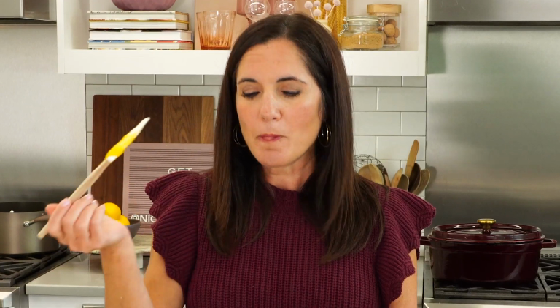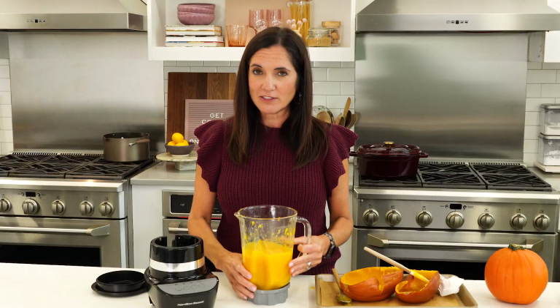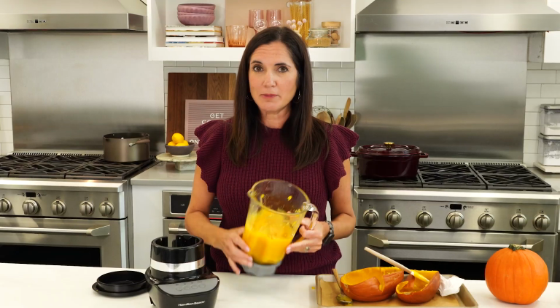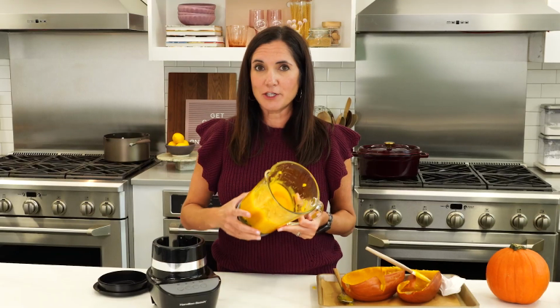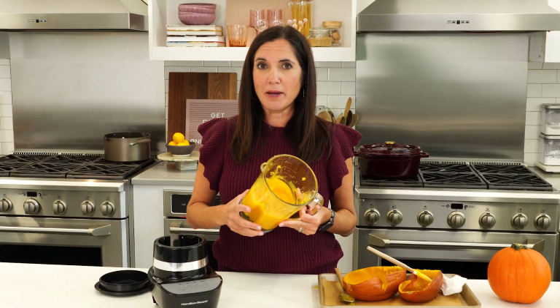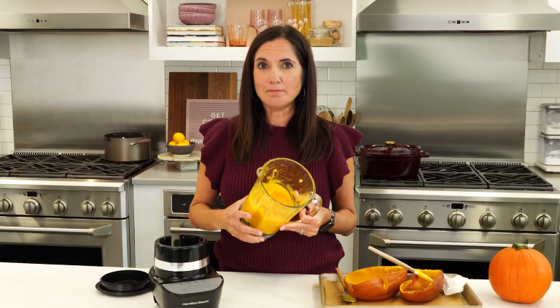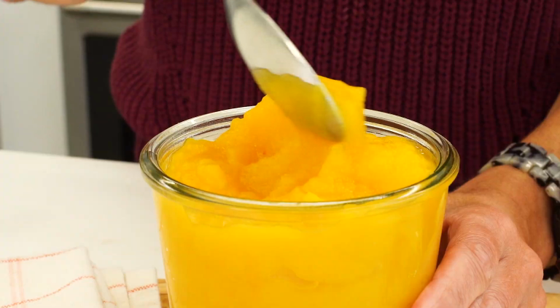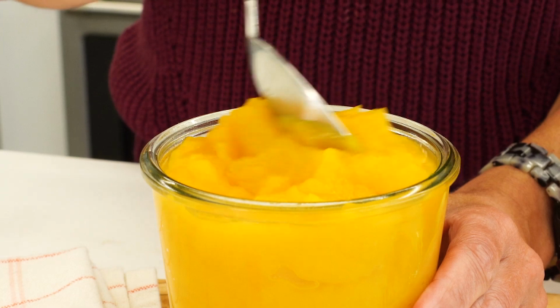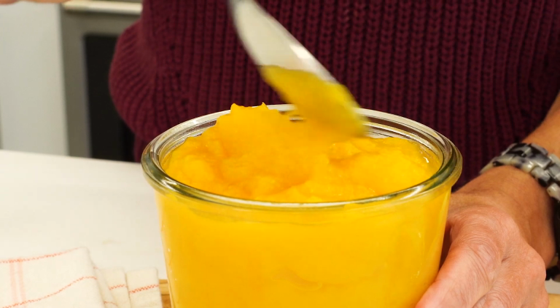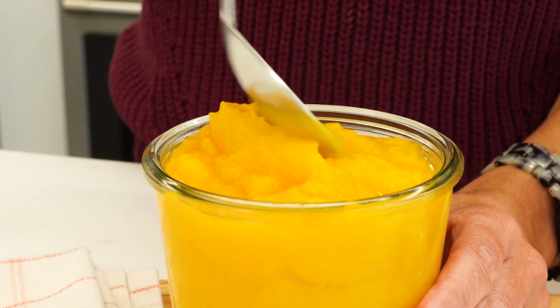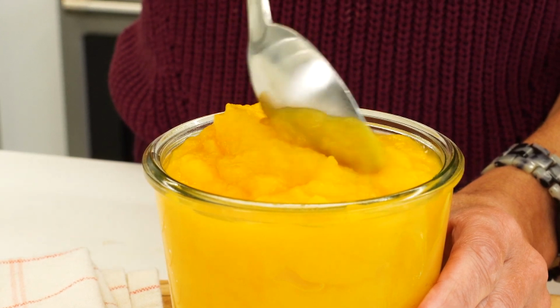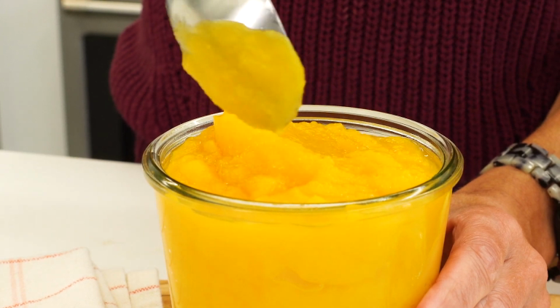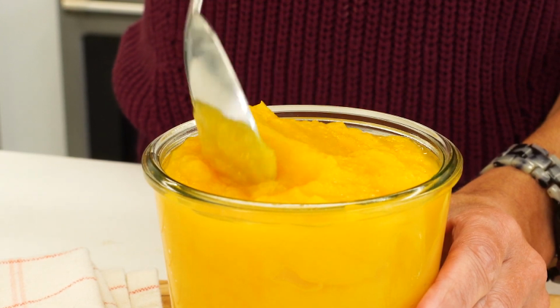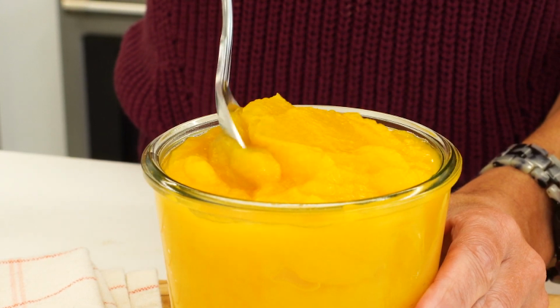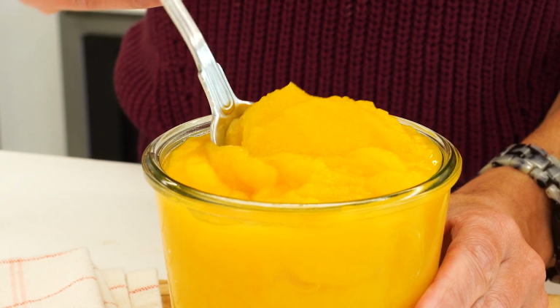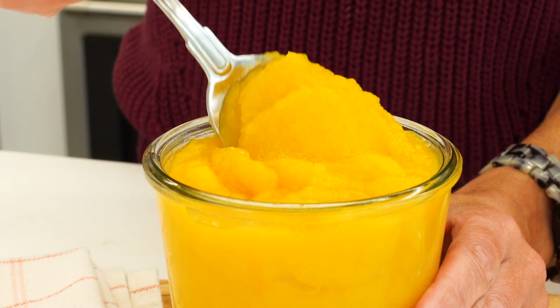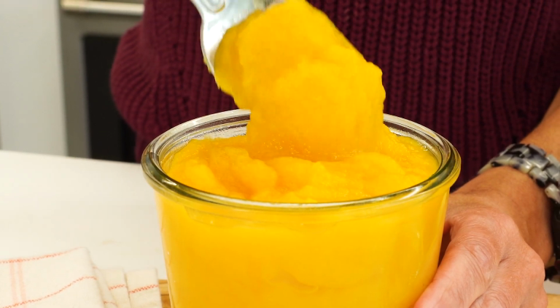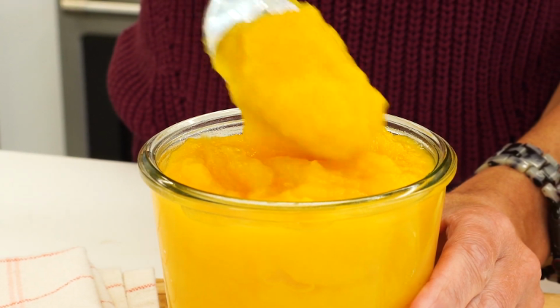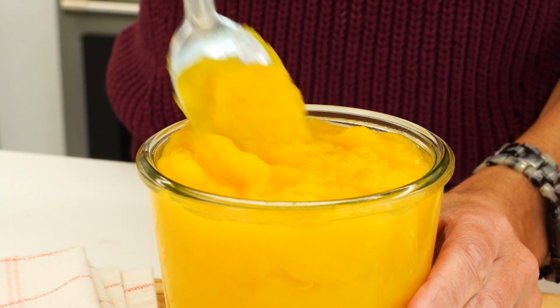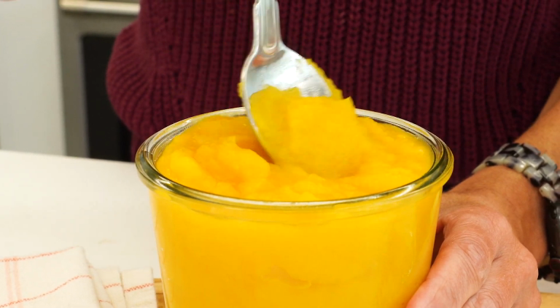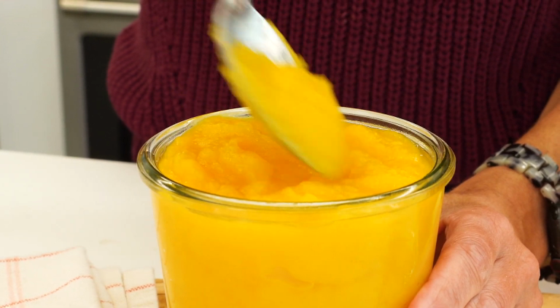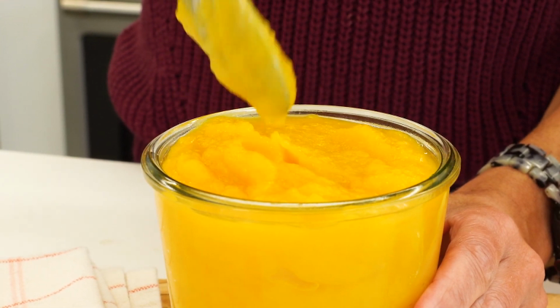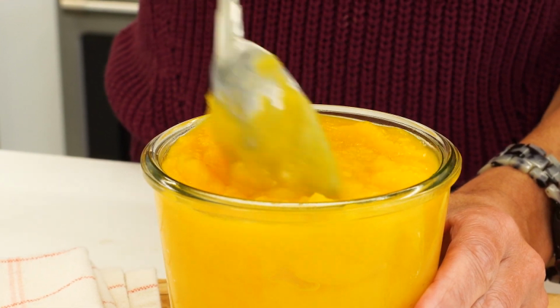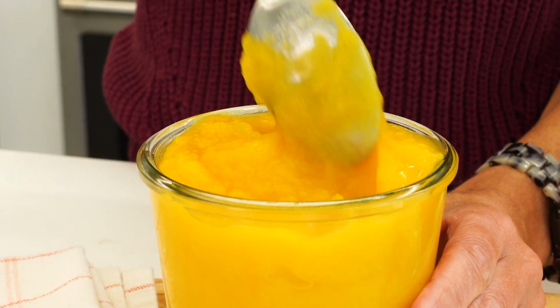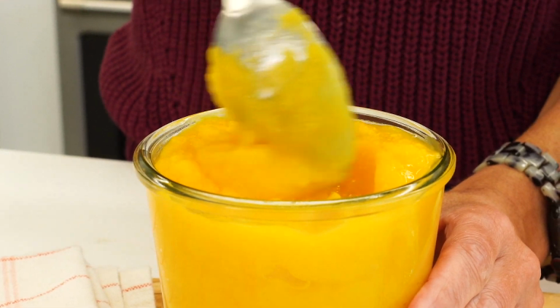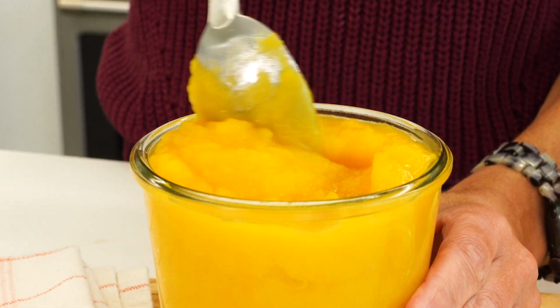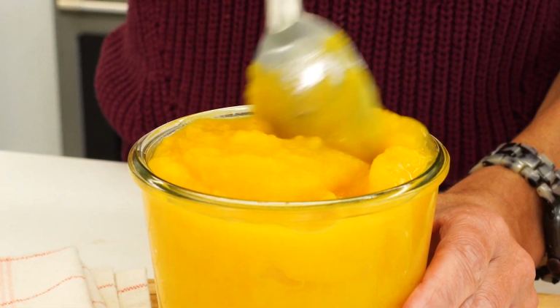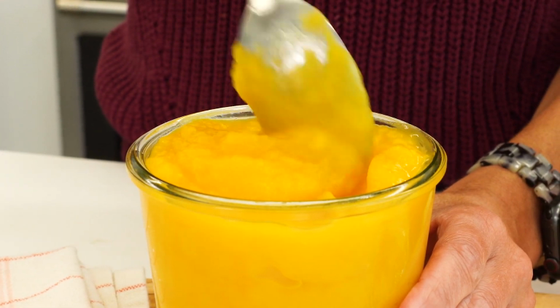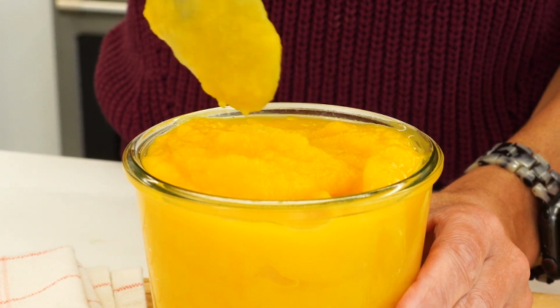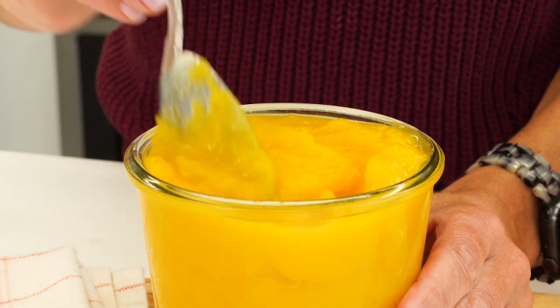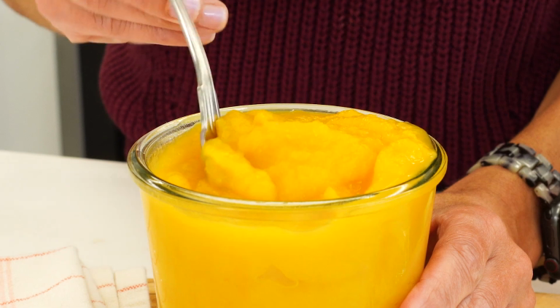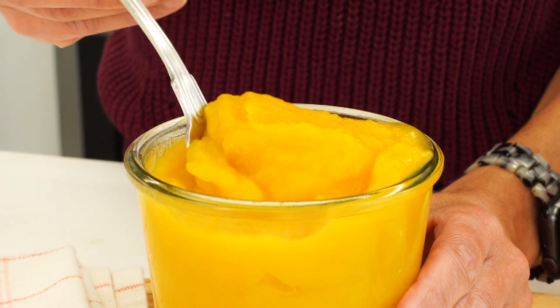It's going to make a good pie — silky, velvety, flavorful. This is our homemade pumpkin puree.